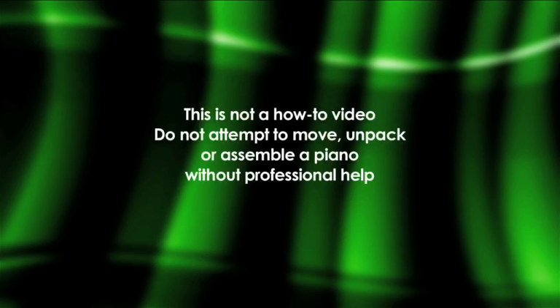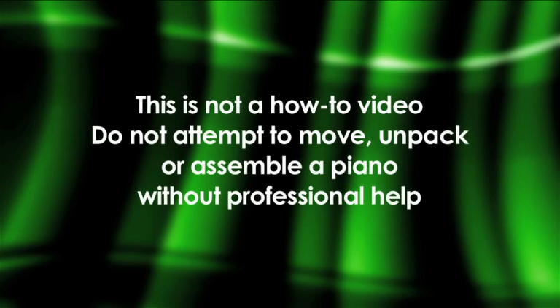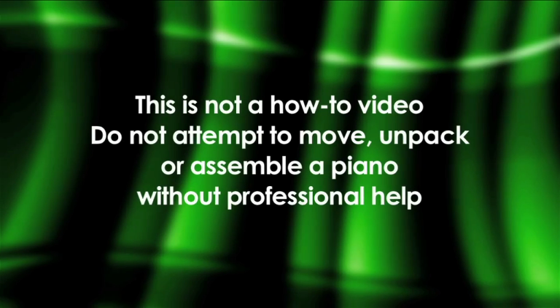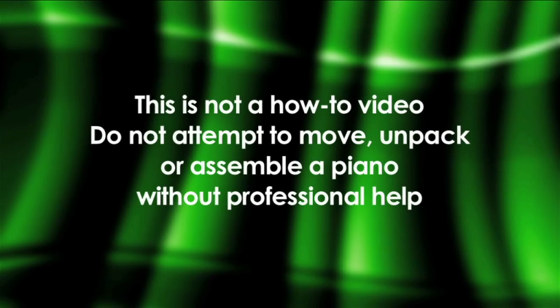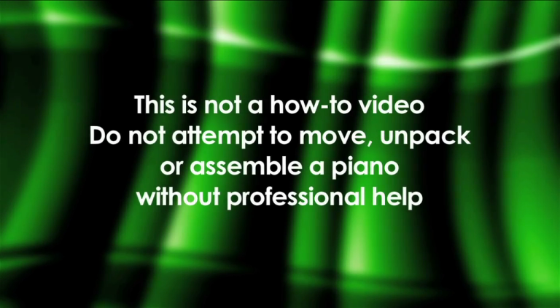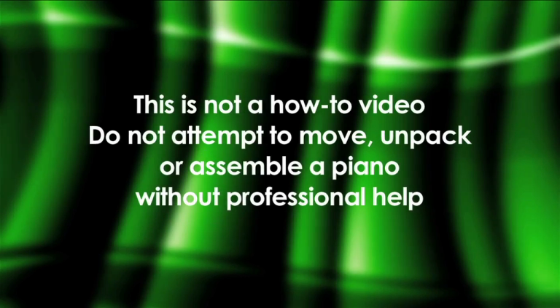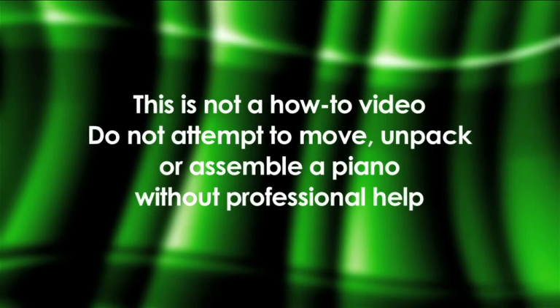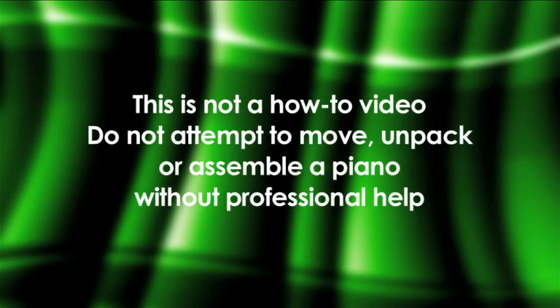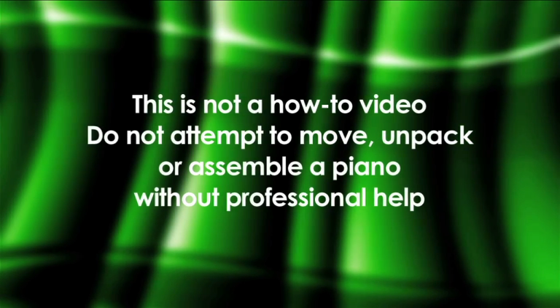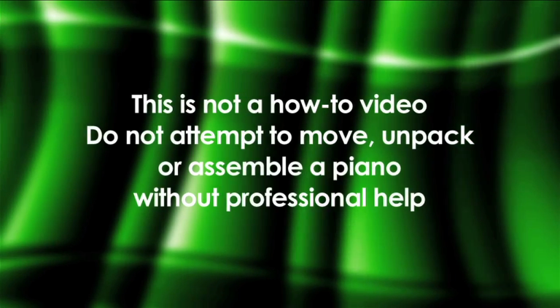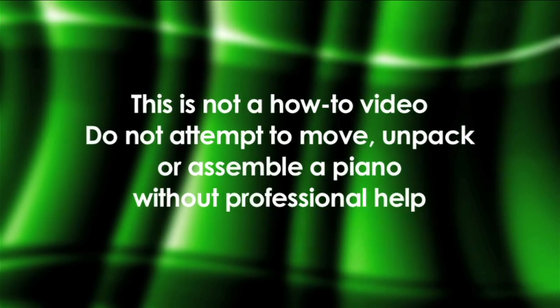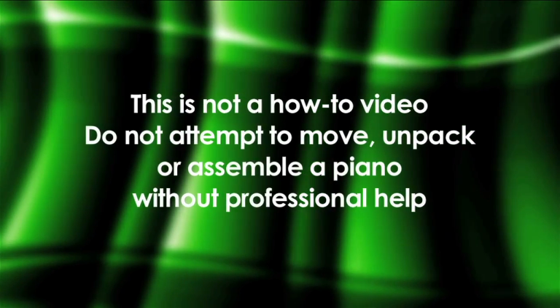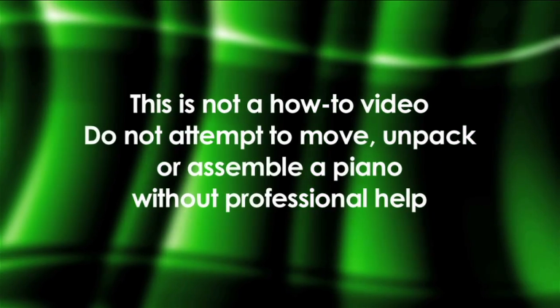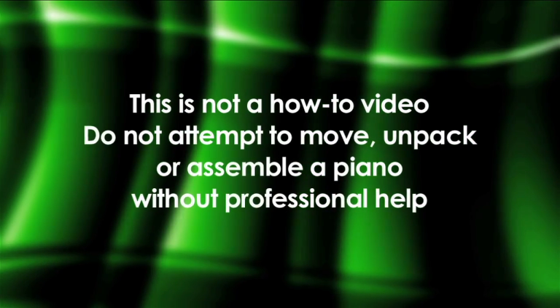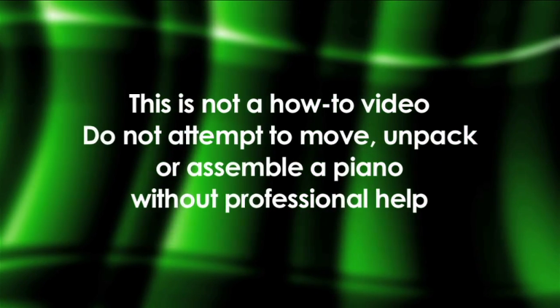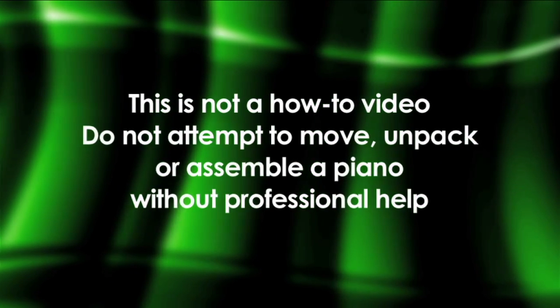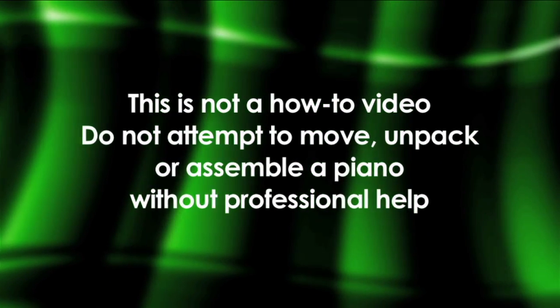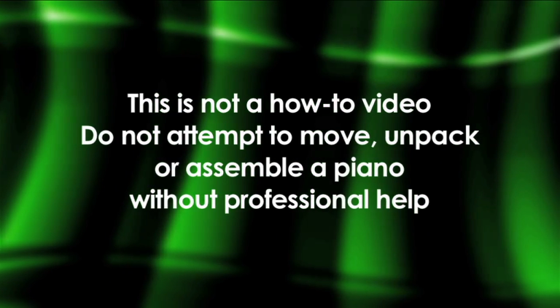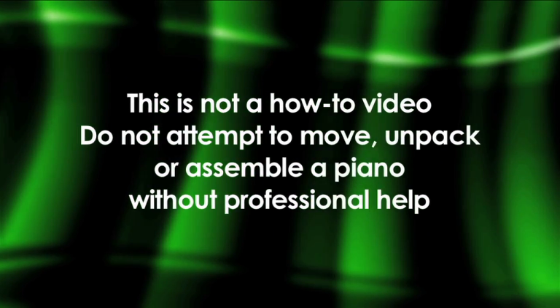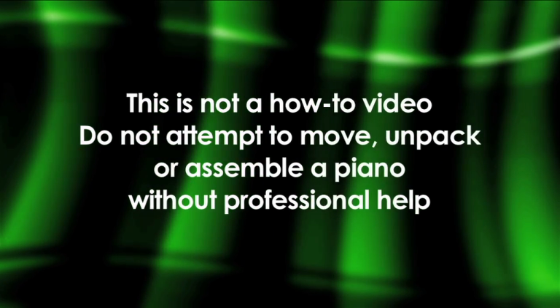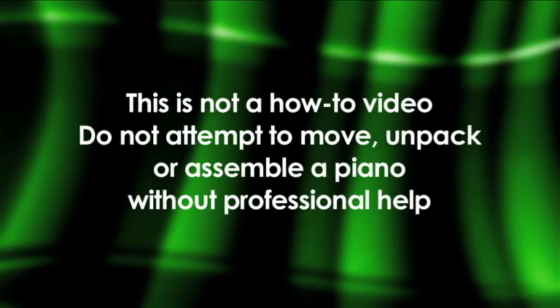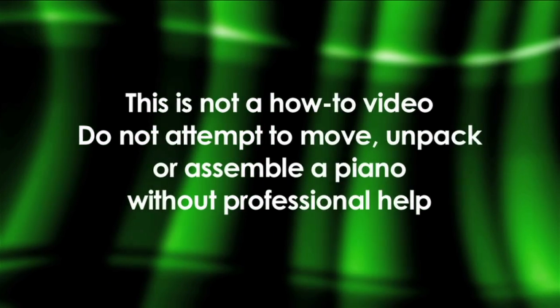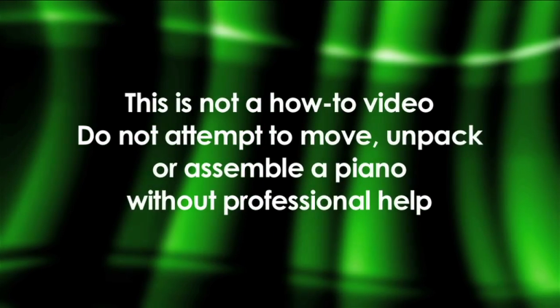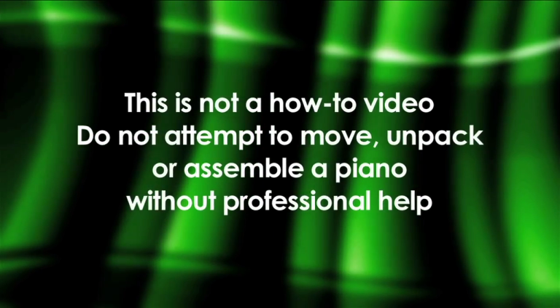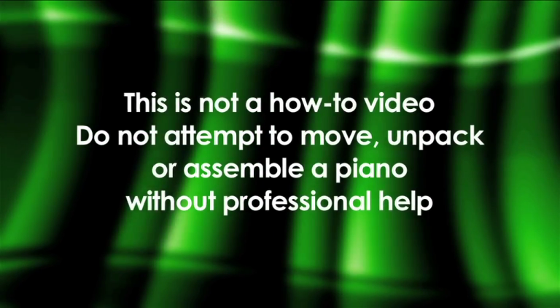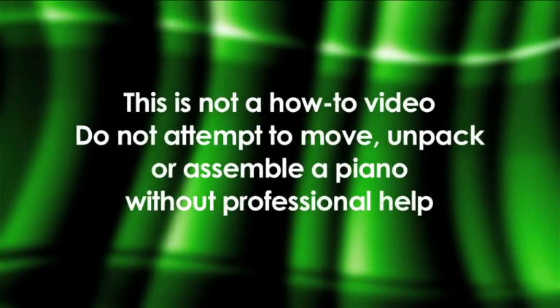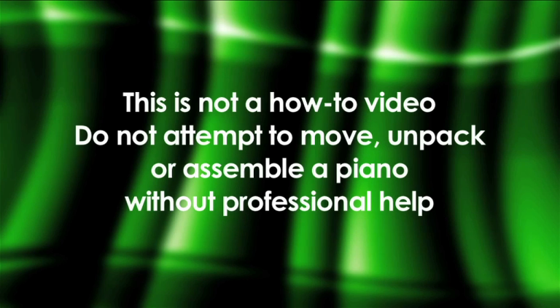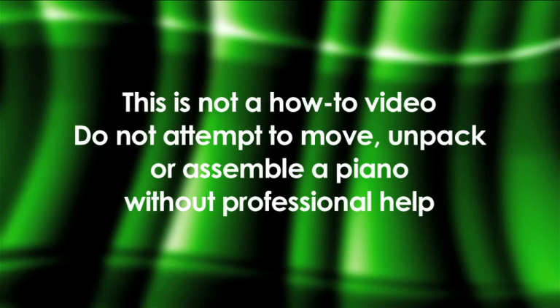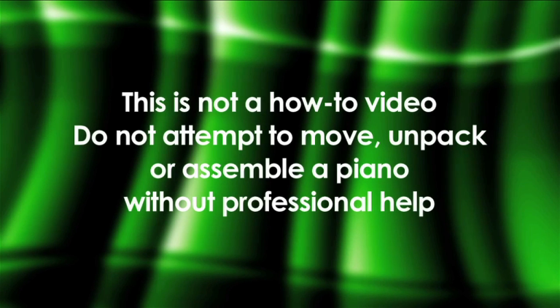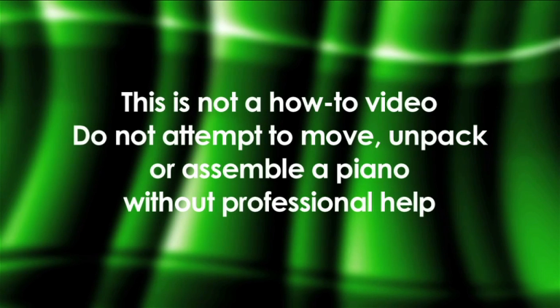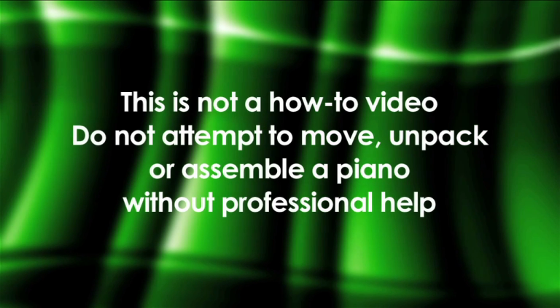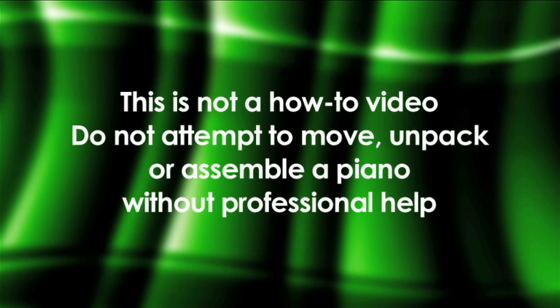This is not a how-to video. Do not attempt to move, unpack, or assemble a piano without professional help.